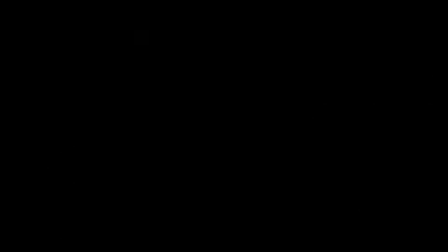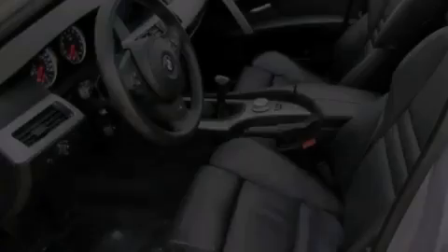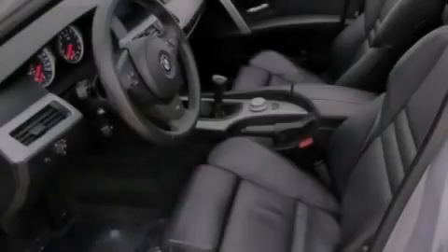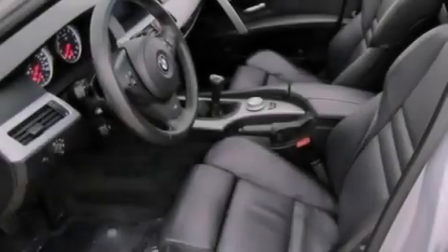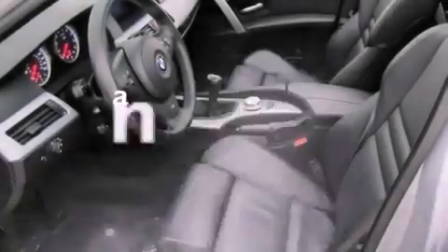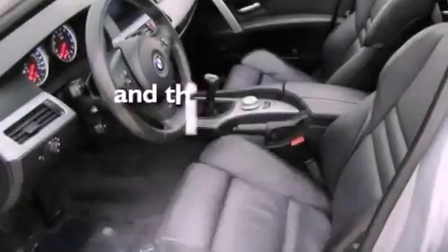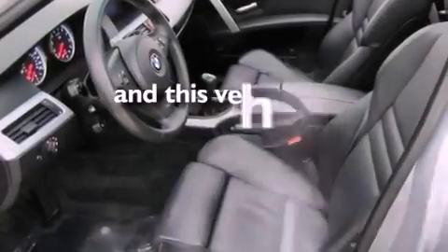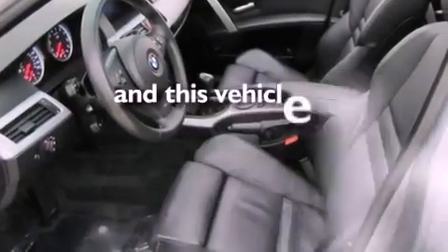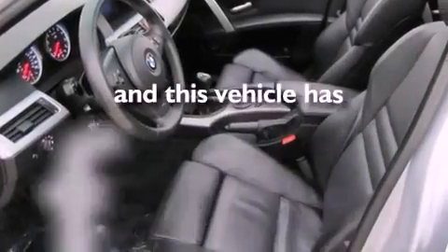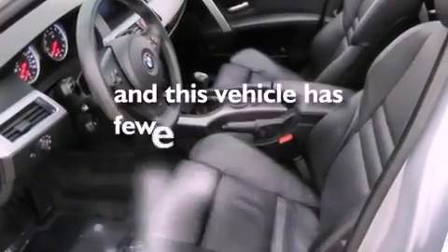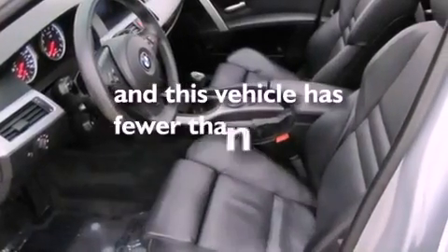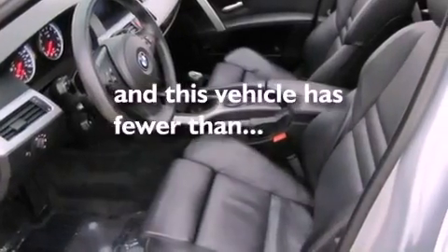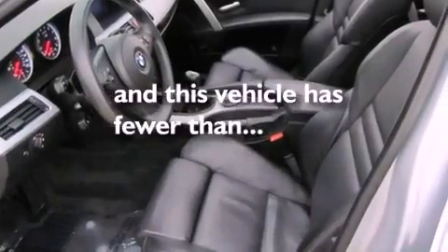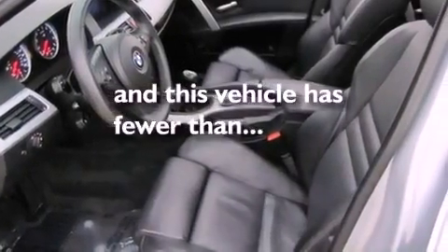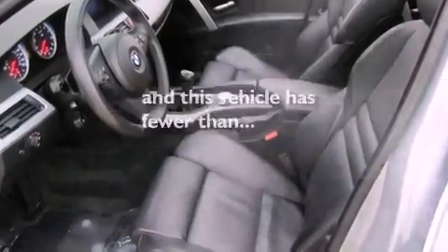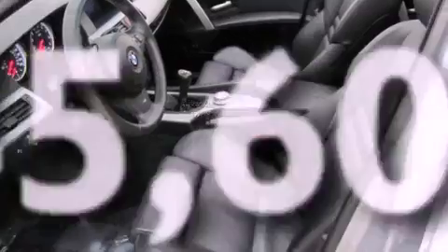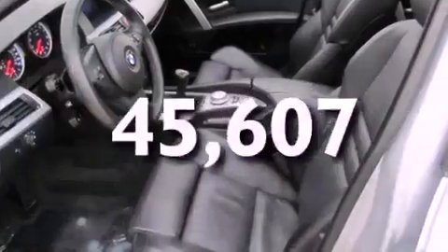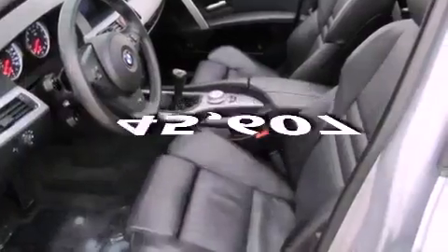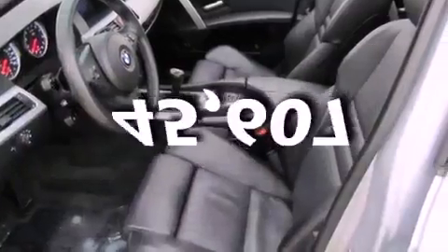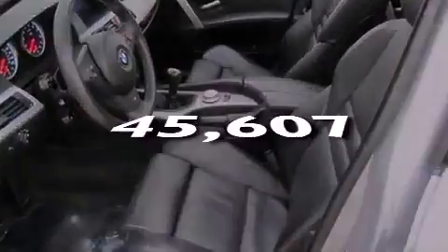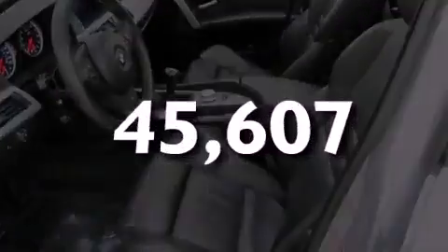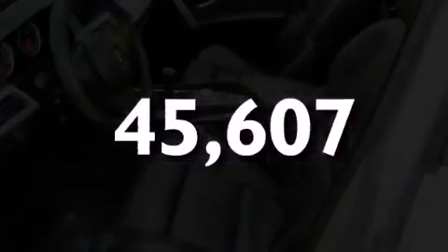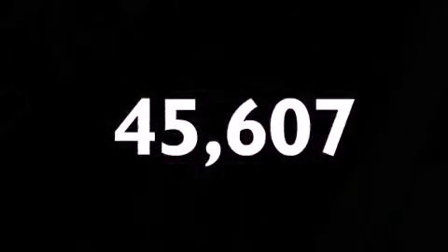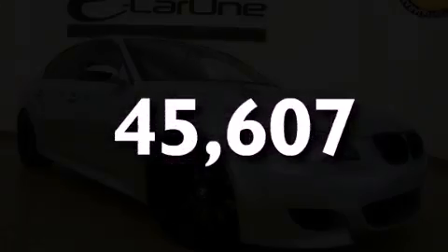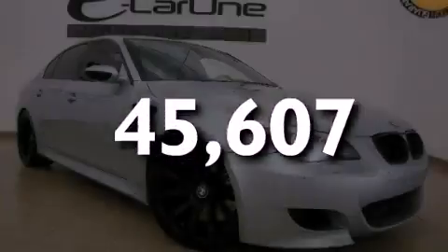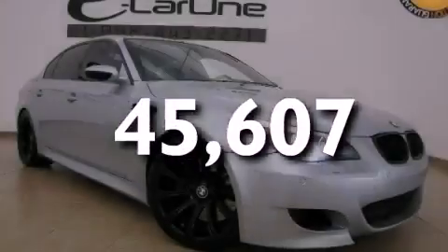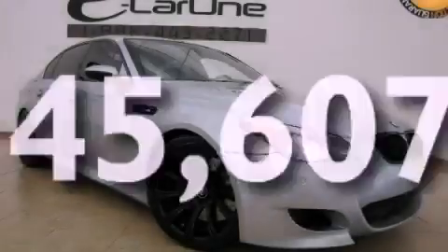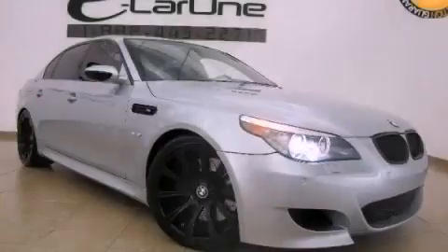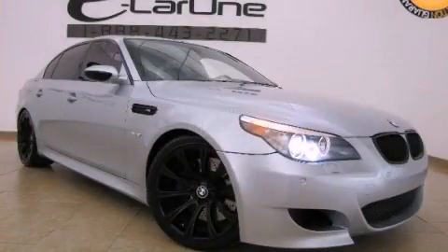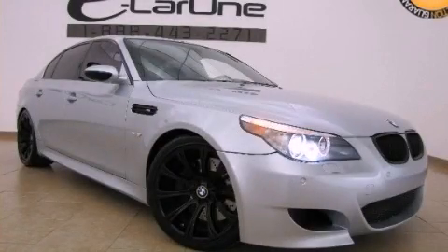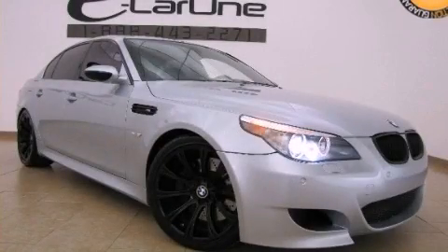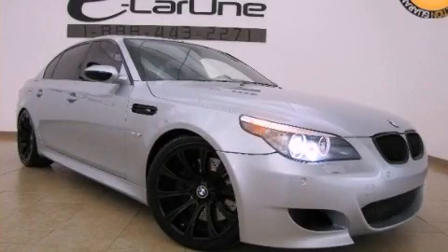This vehicle has fewer than 46,000 miles on the odometer. Contact us today to arrange your test drive.